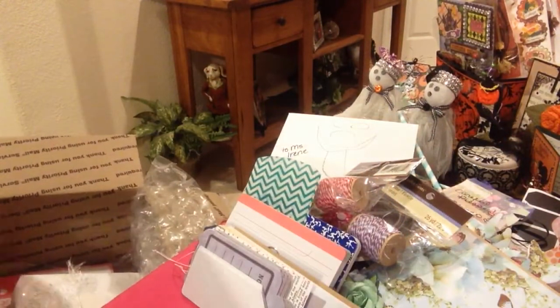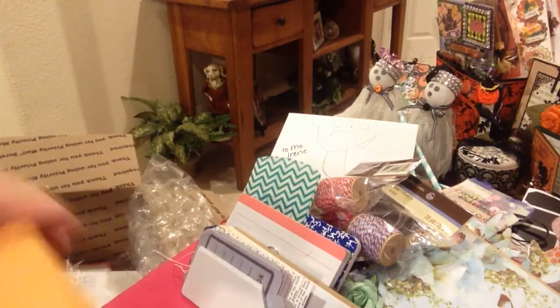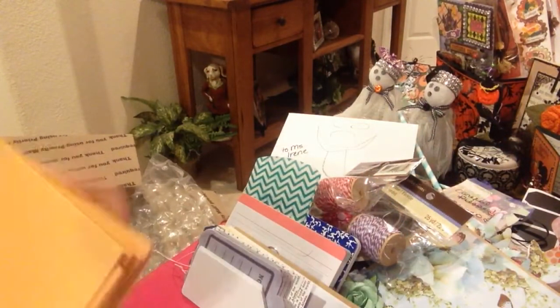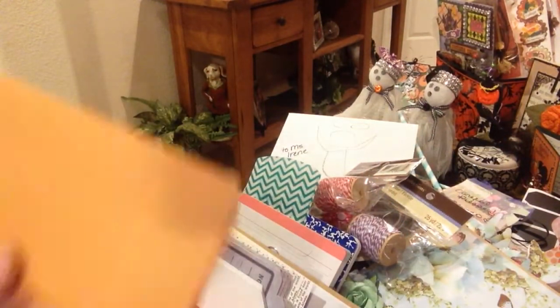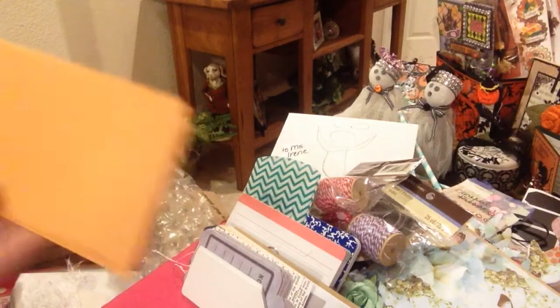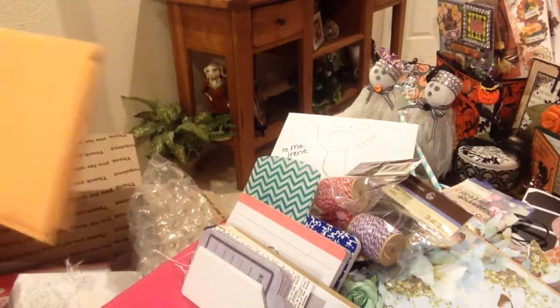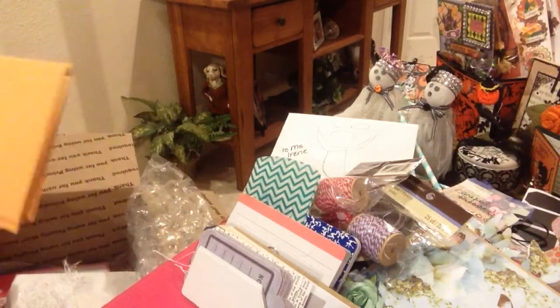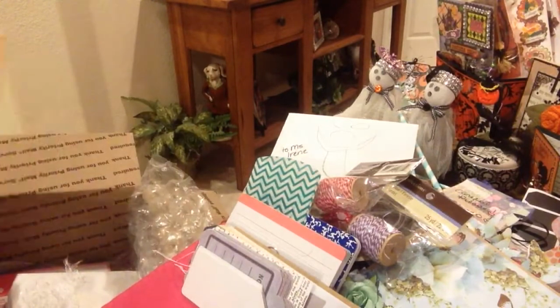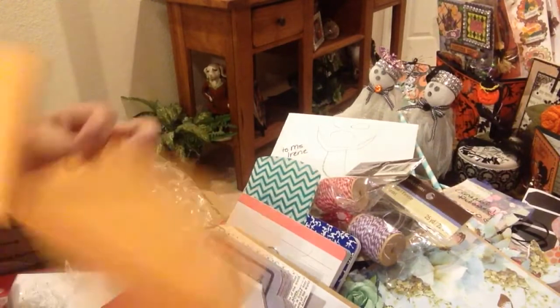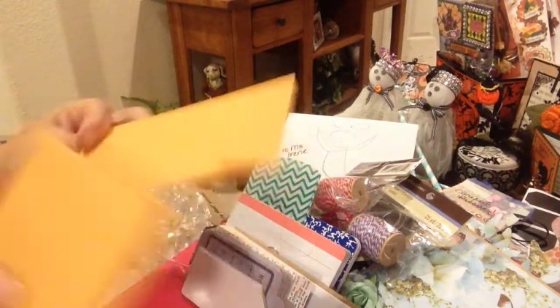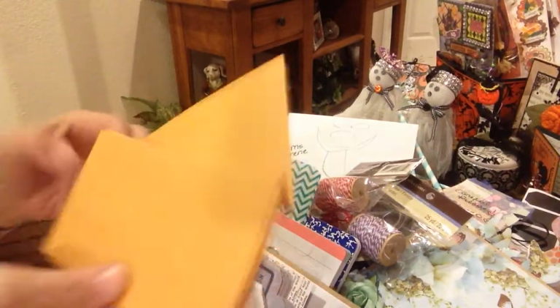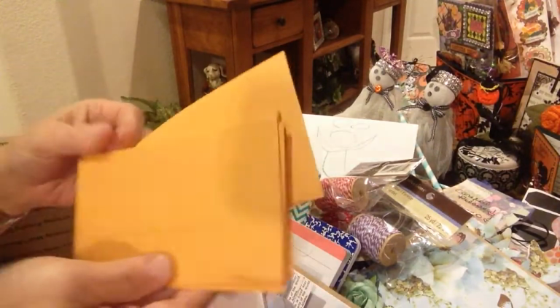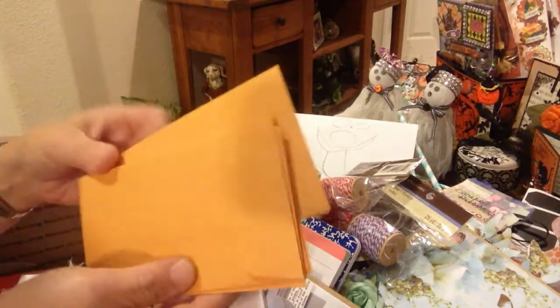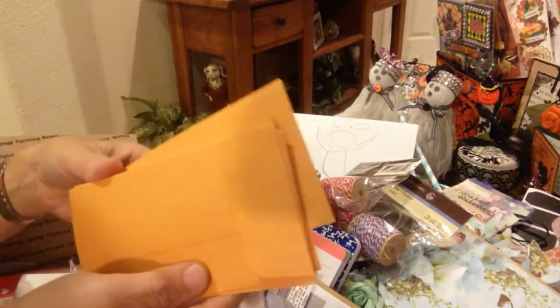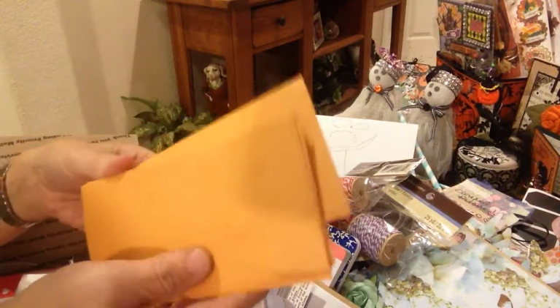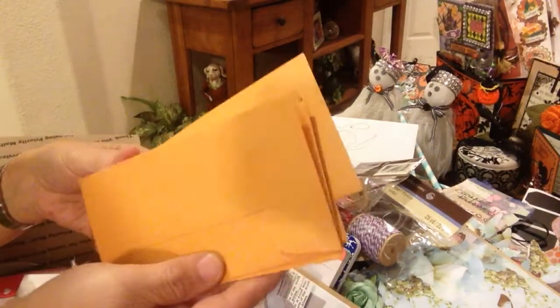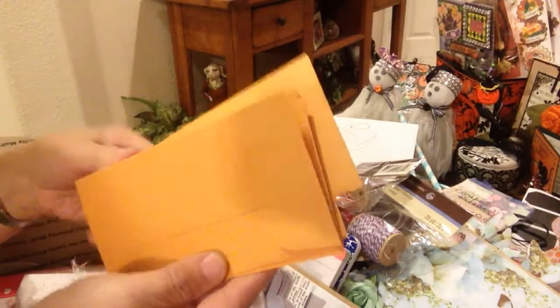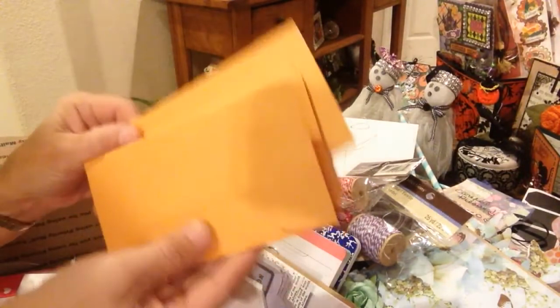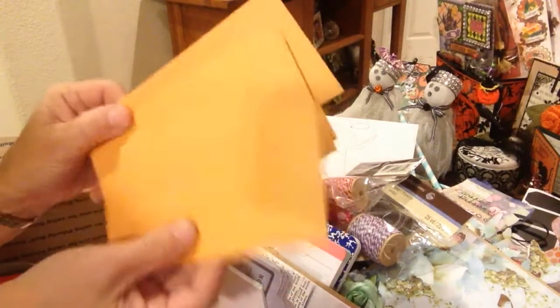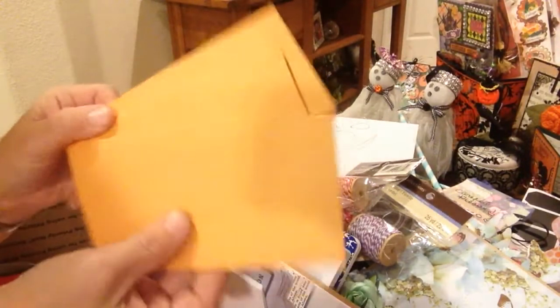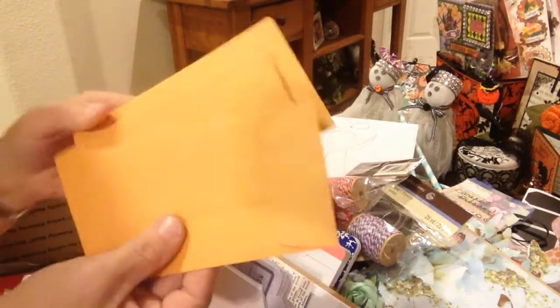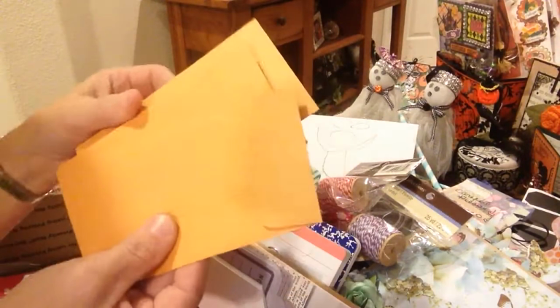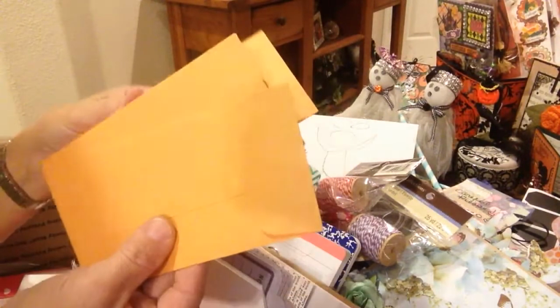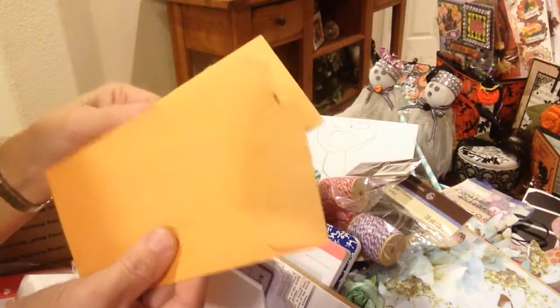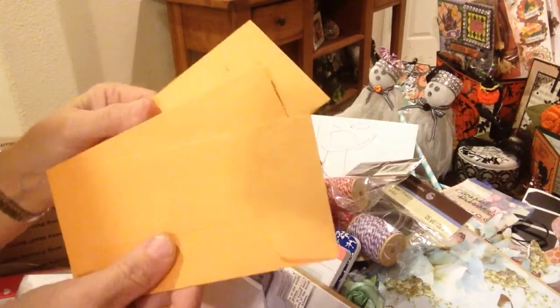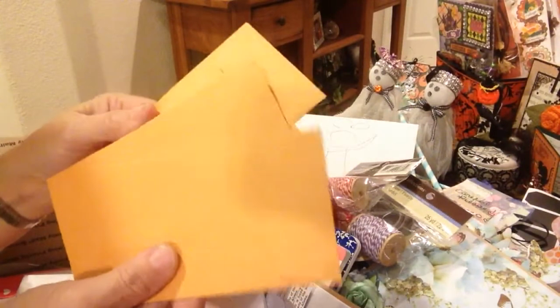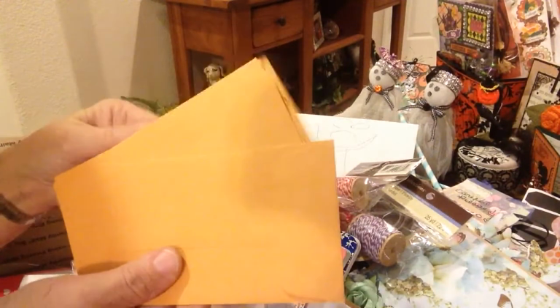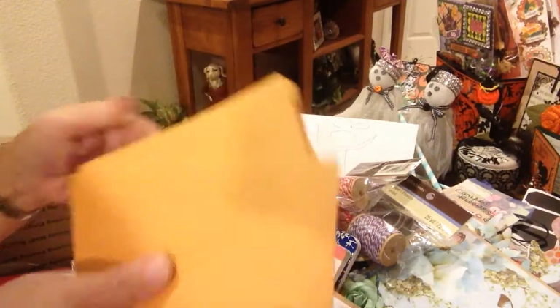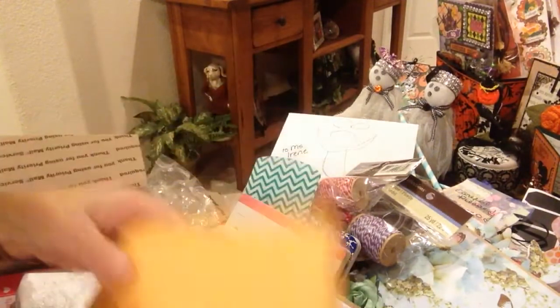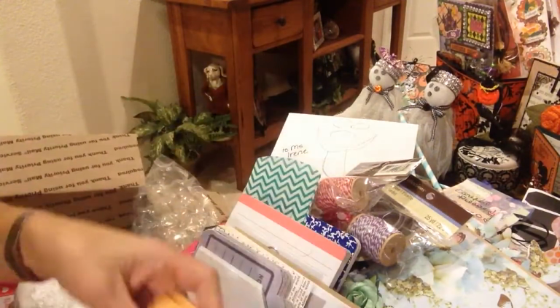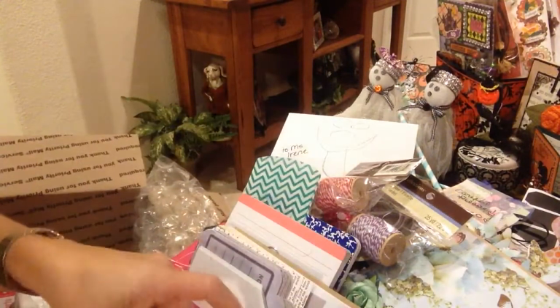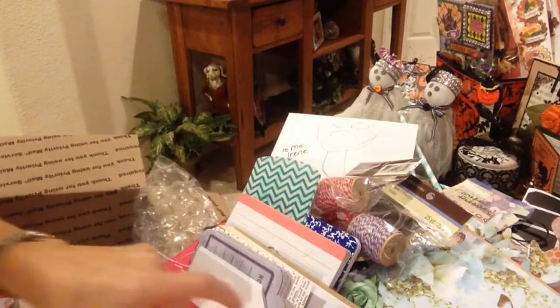And look at this little envelope here. I don't have anything like this, Melanie, so thank you so much. Some coin envelopes. Thank you so much. These are awesome. Can never have enough of these. Thank you.